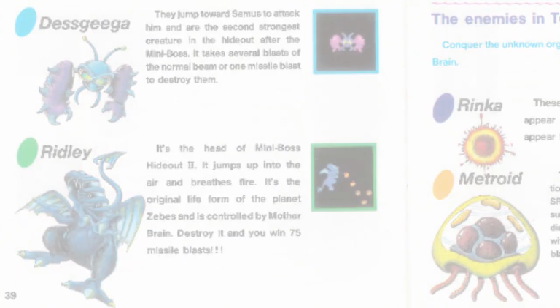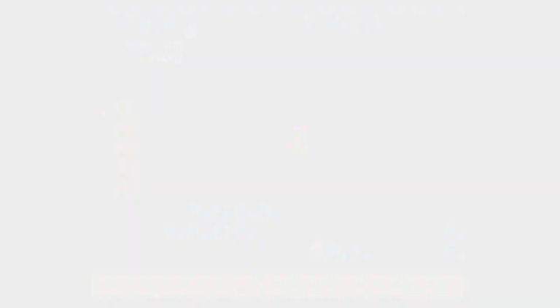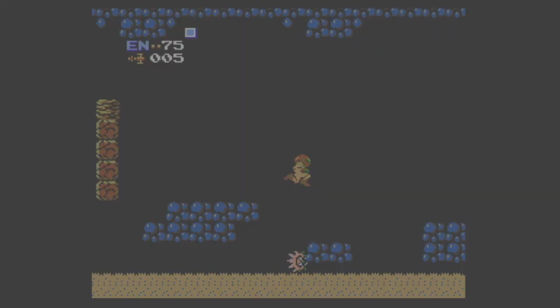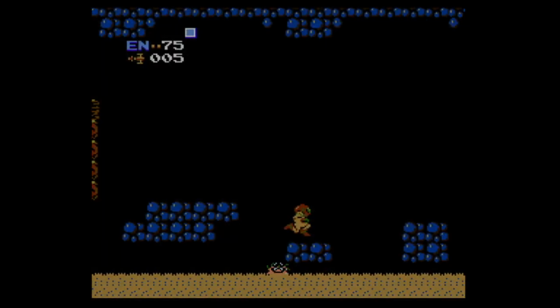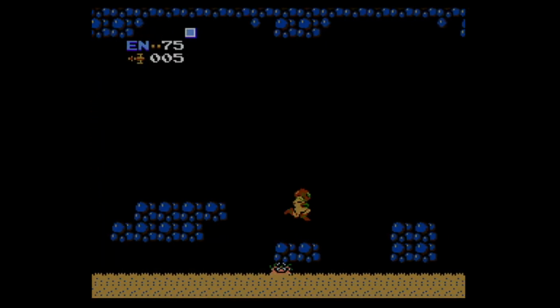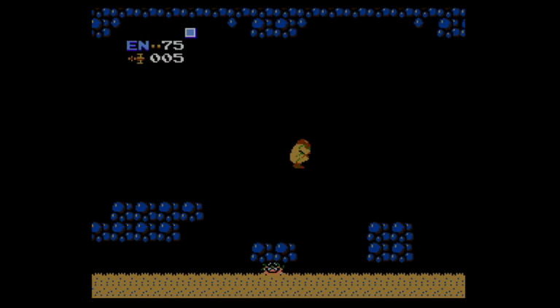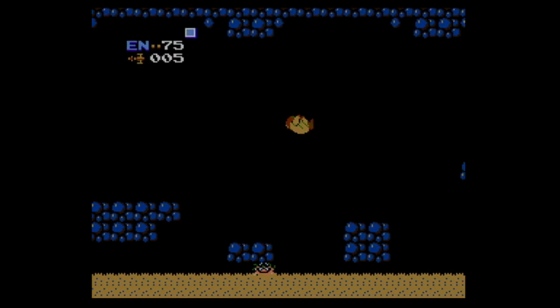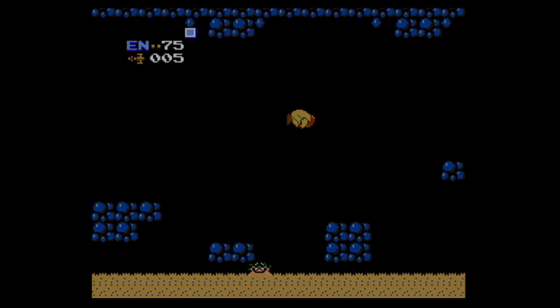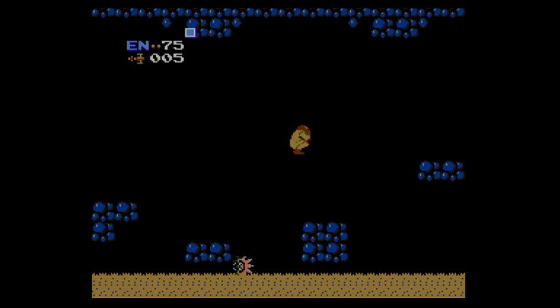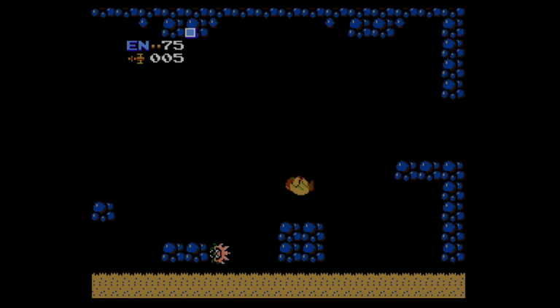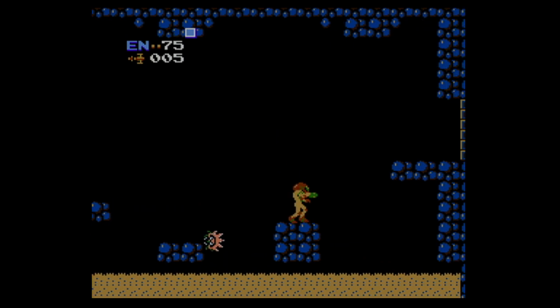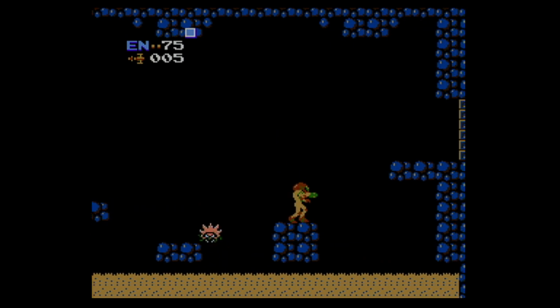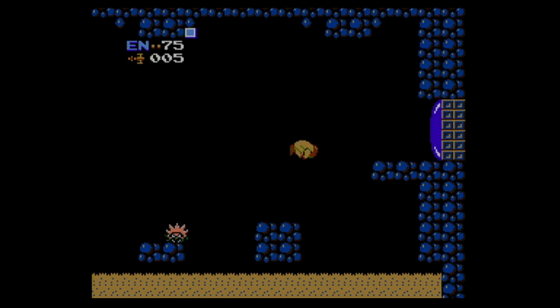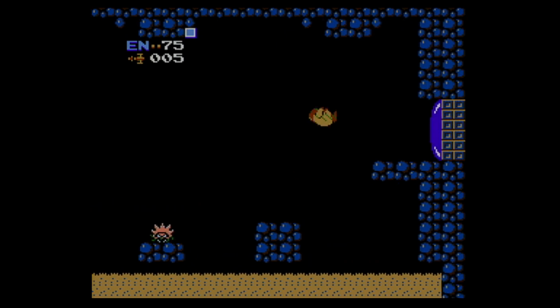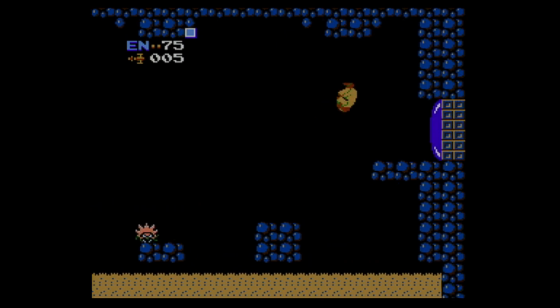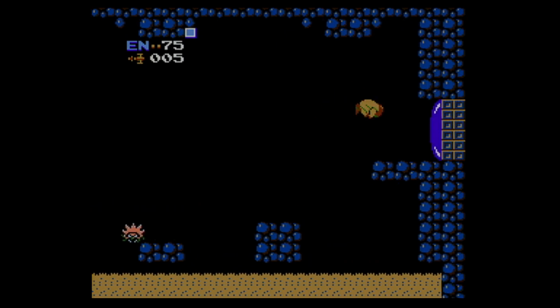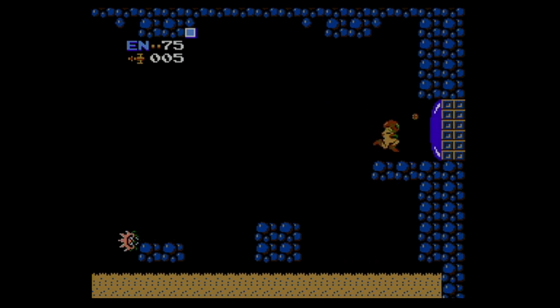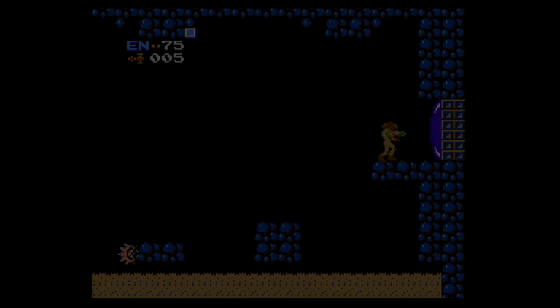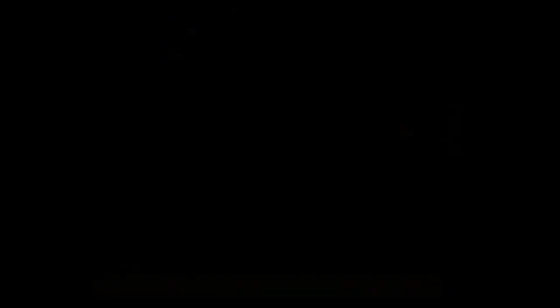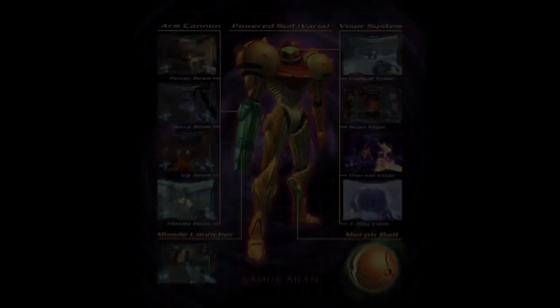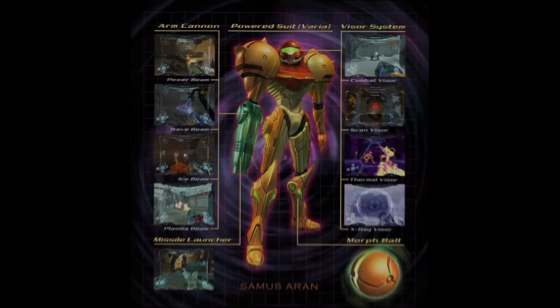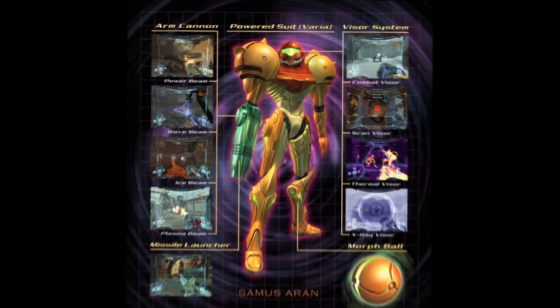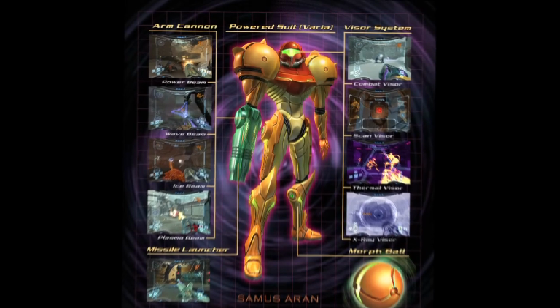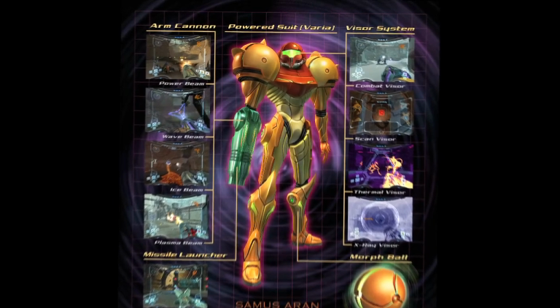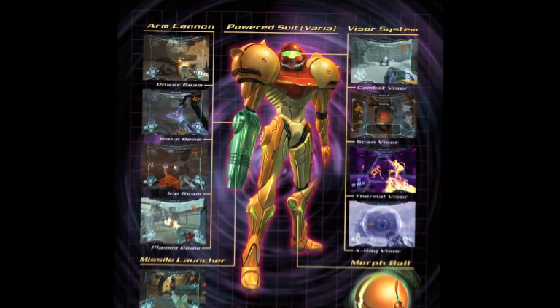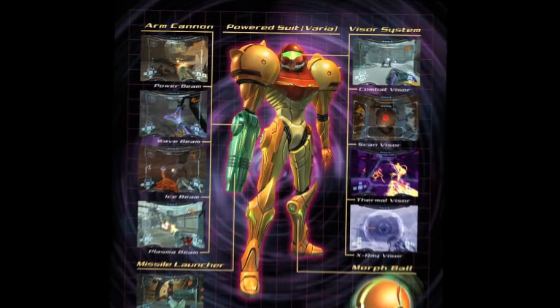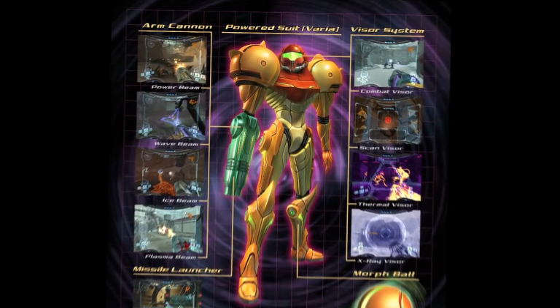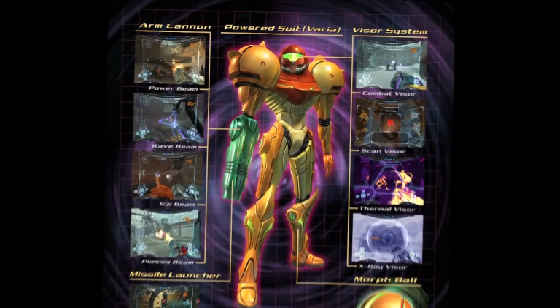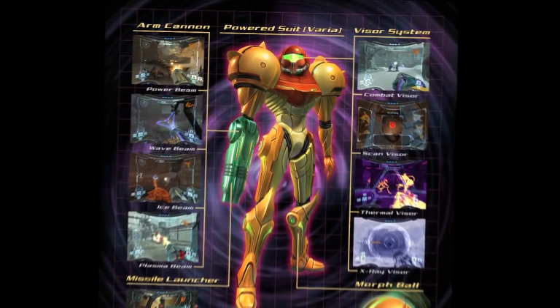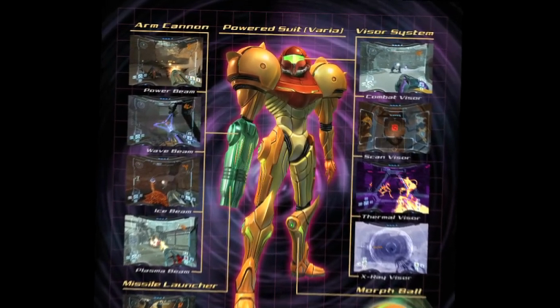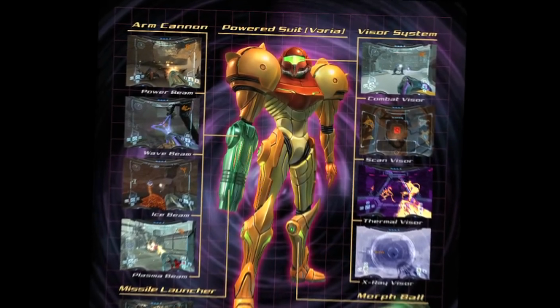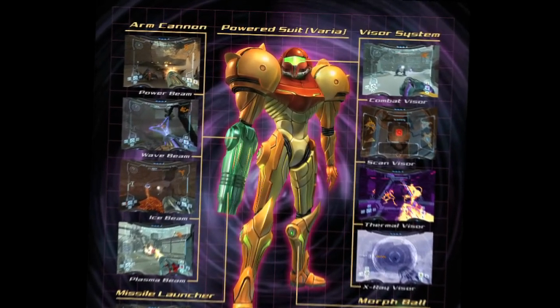Later translators apparently recognized the error, but somehow the name Varia stuck, and Samus' iconic armor took on a lasting identity.